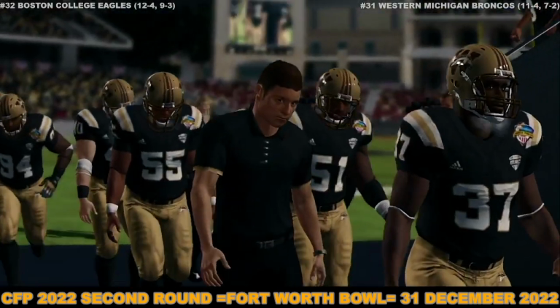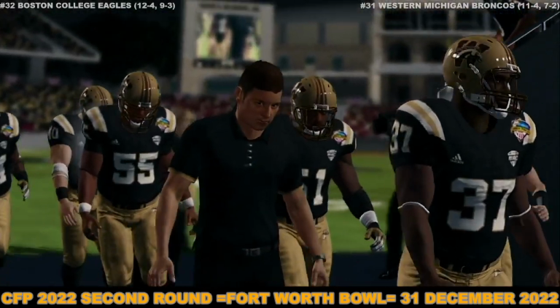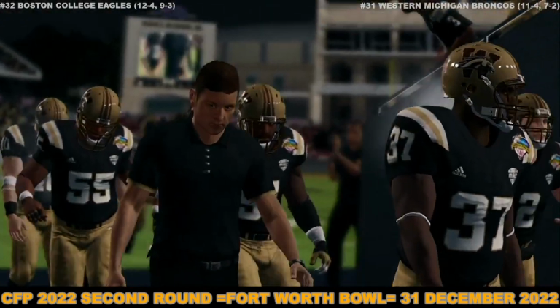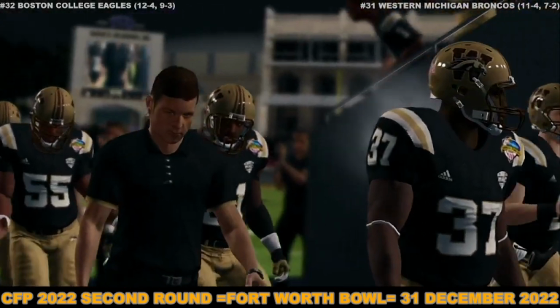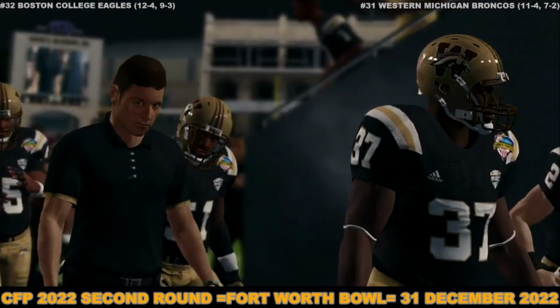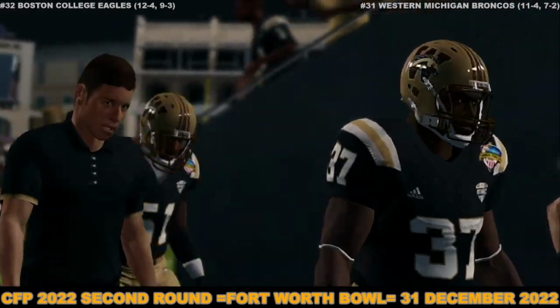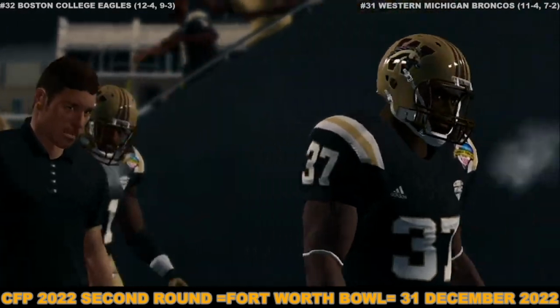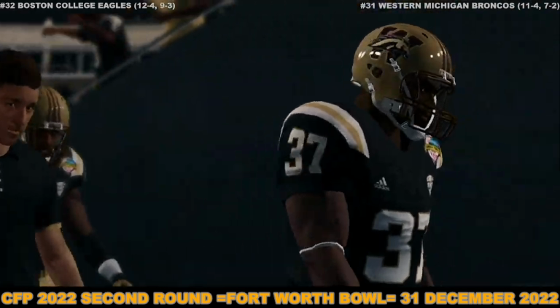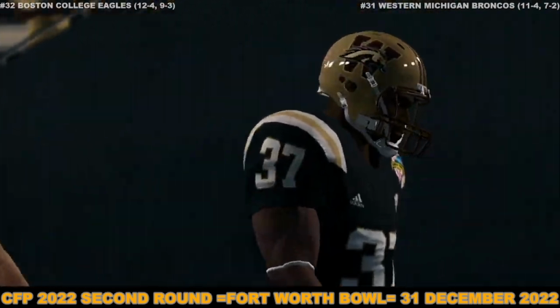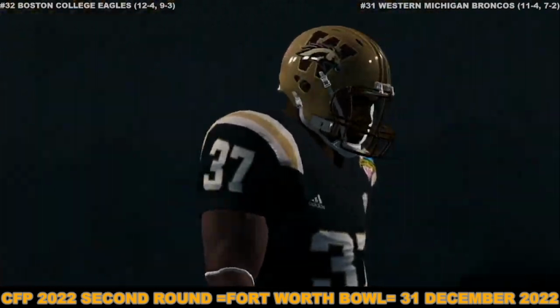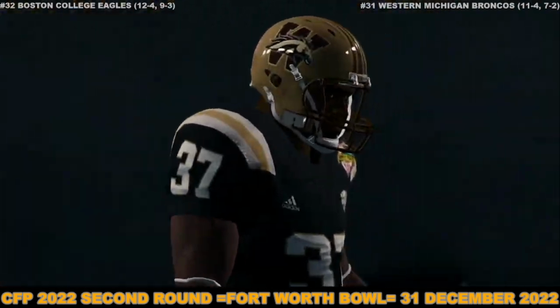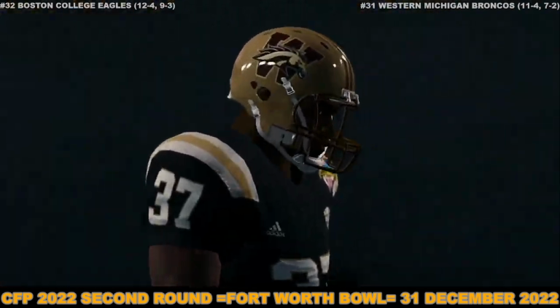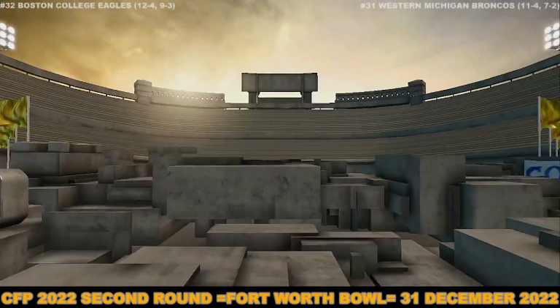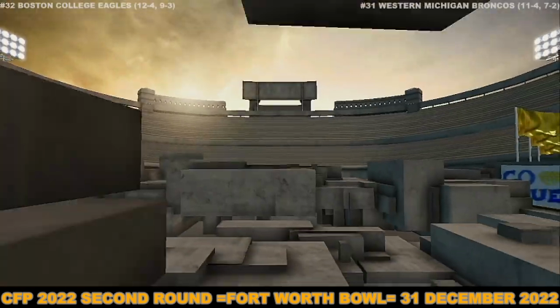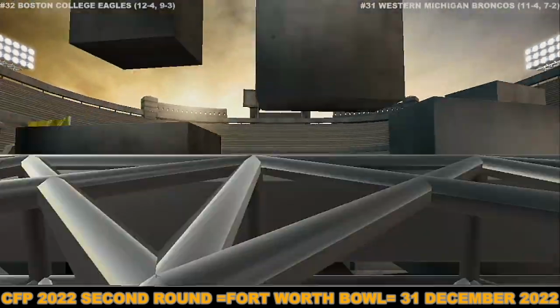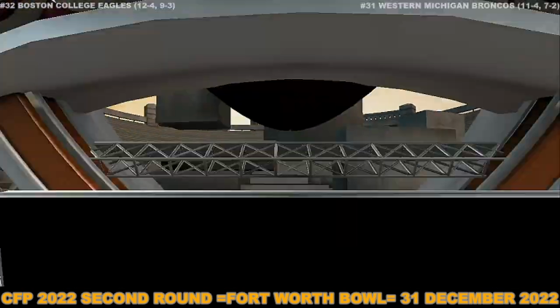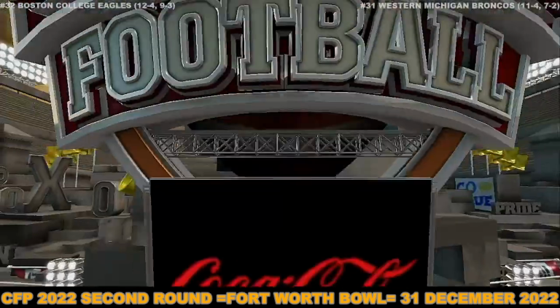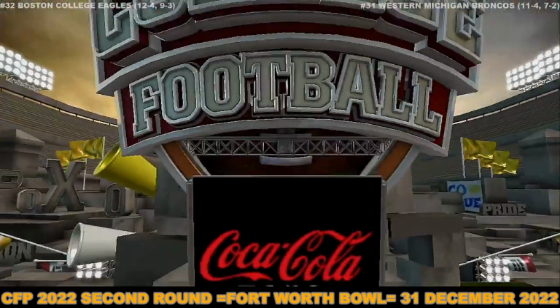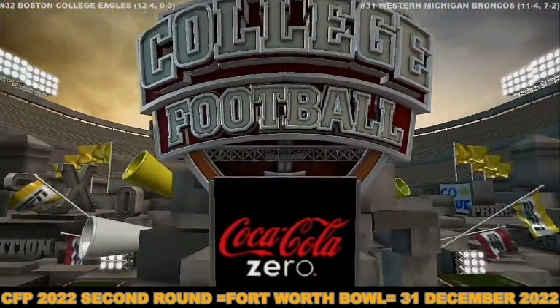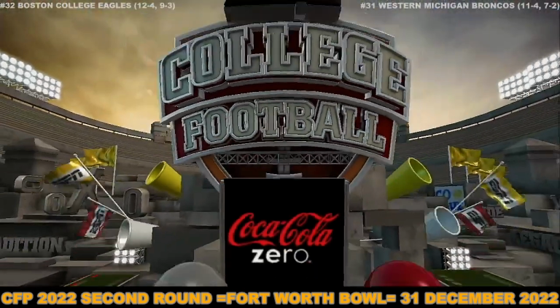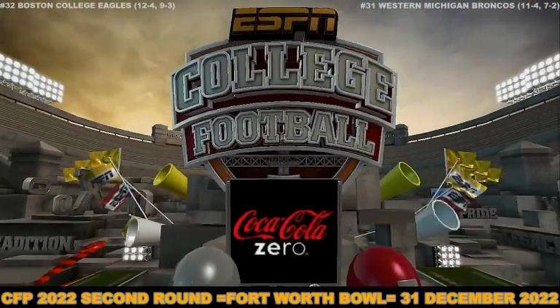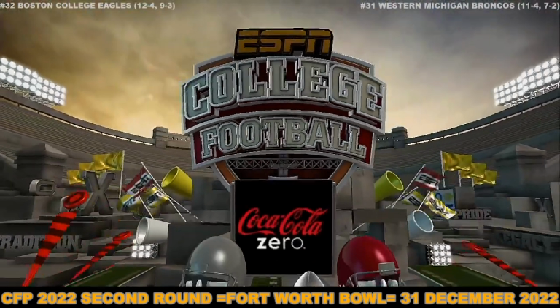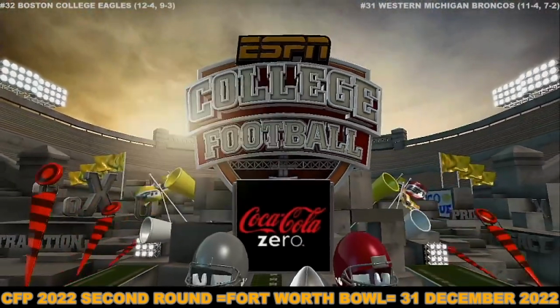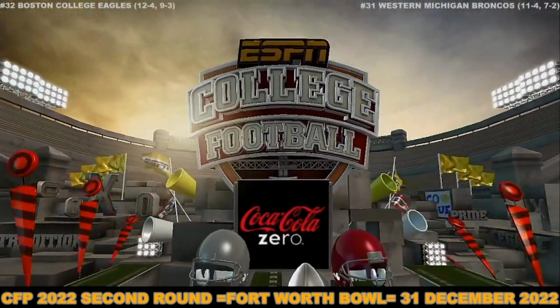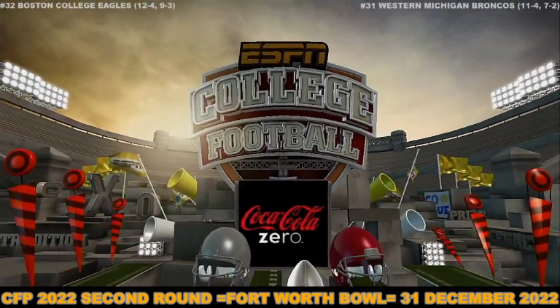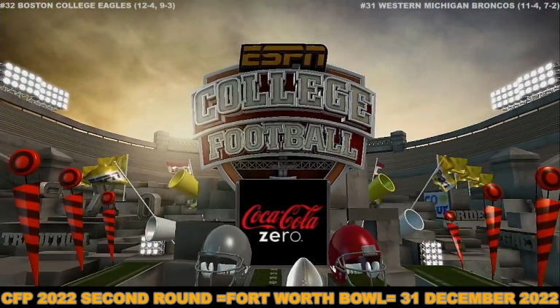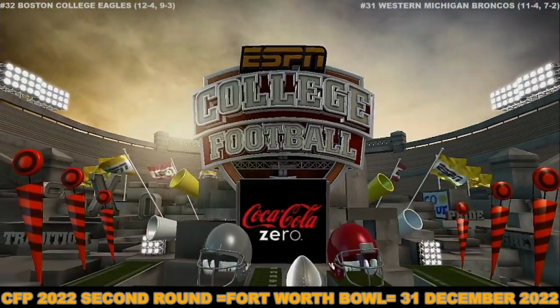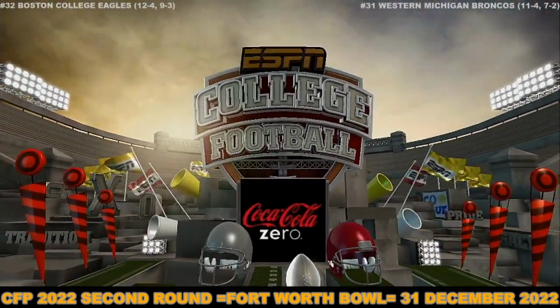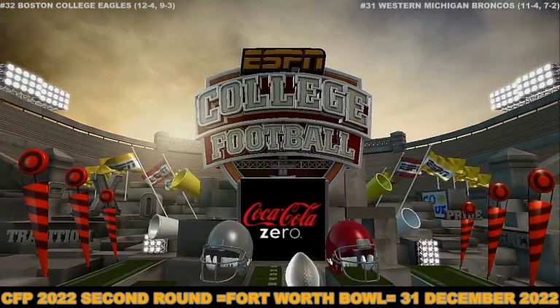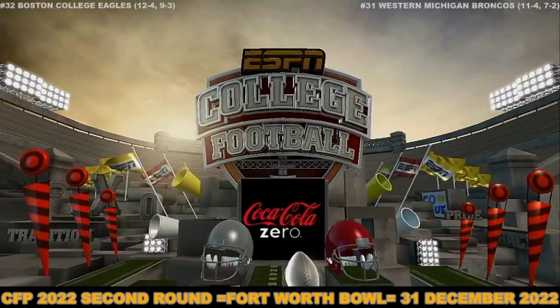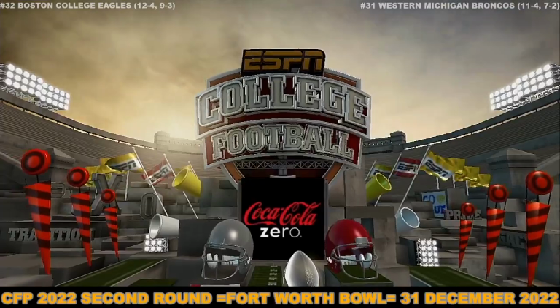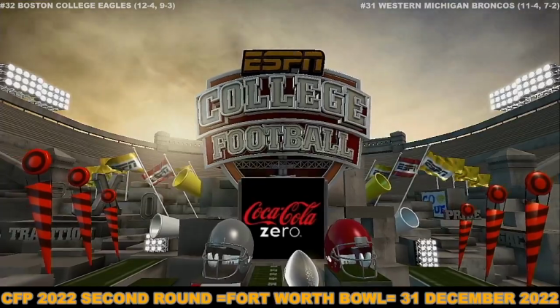That wraps things up for us. For EA Sports and Kirk Herbstreit, I'm Brad Nessler saying thanks and we'll see you next time.